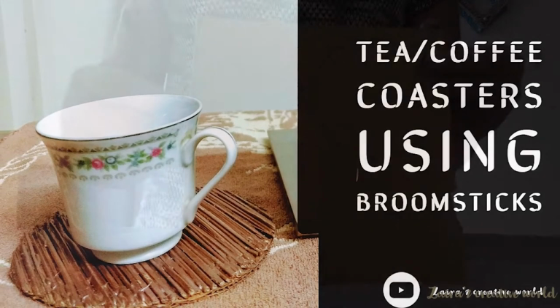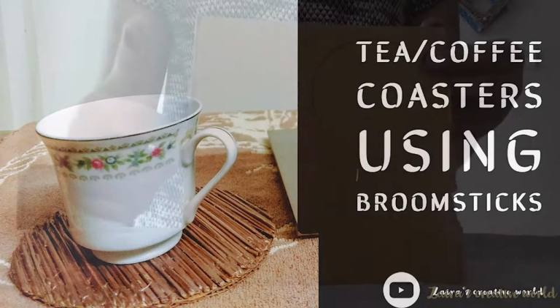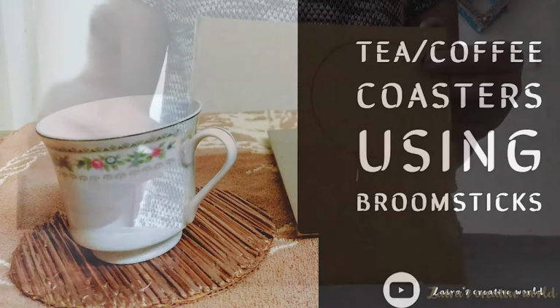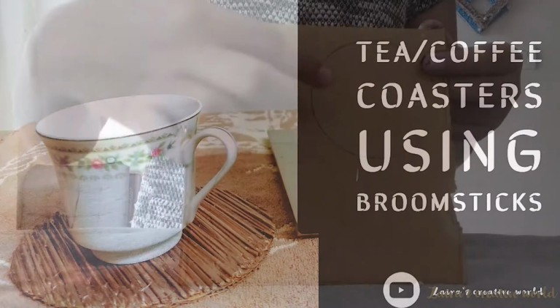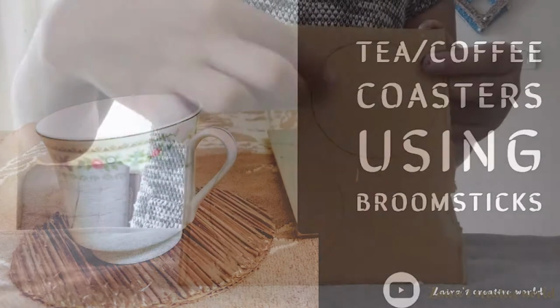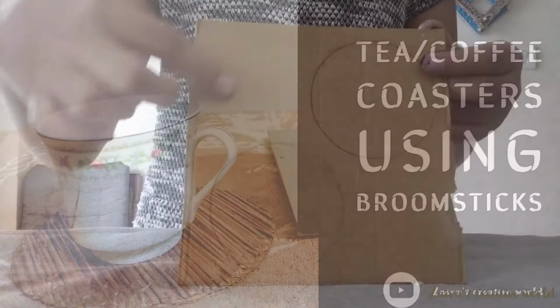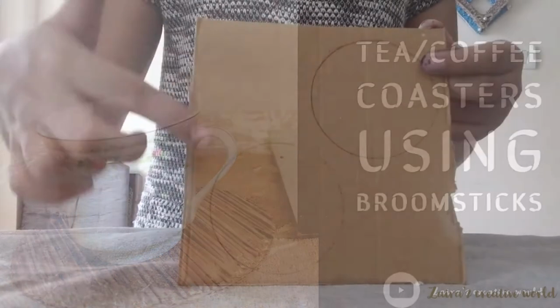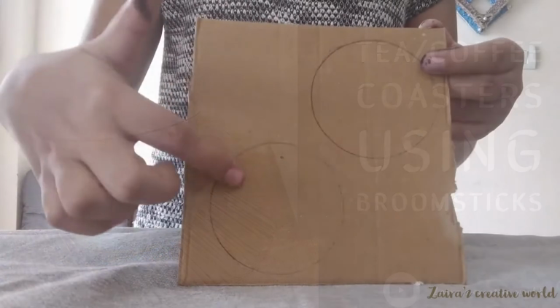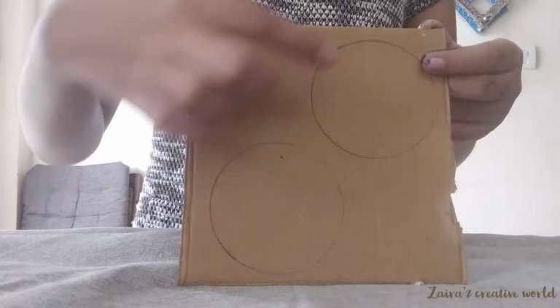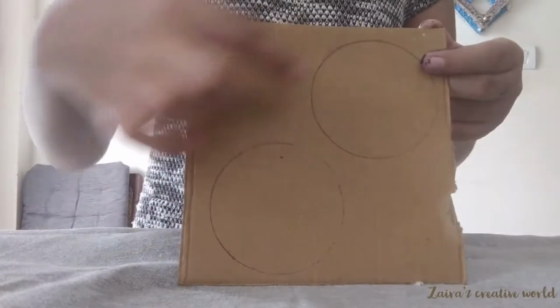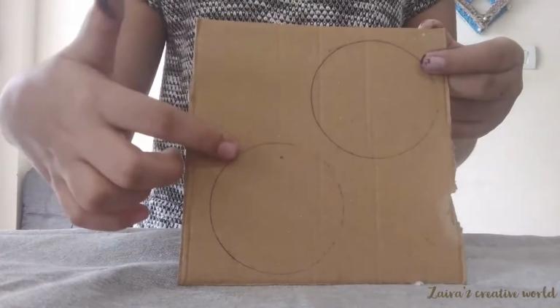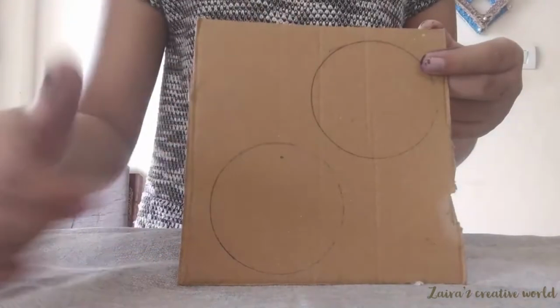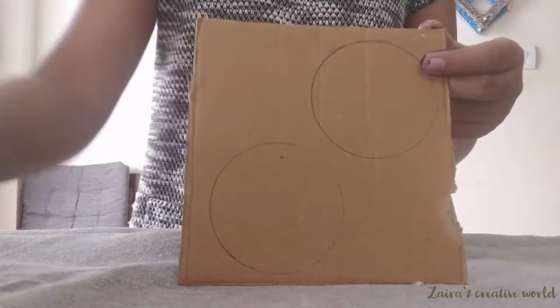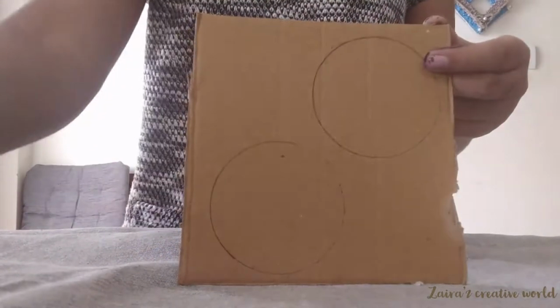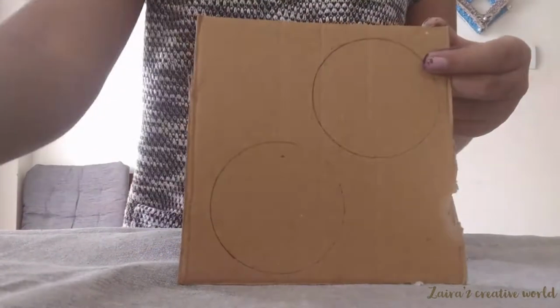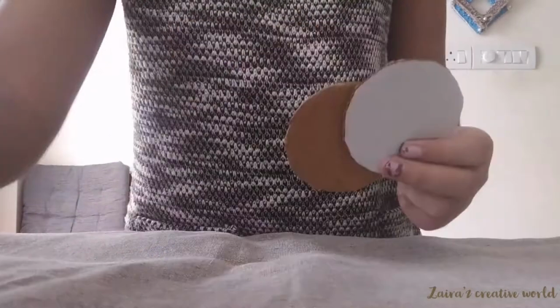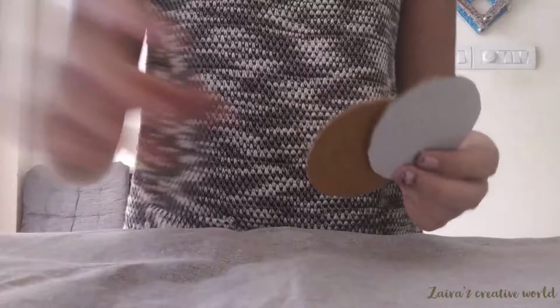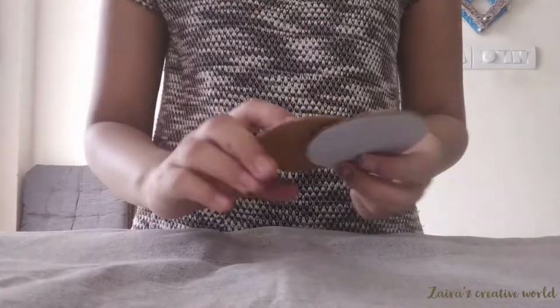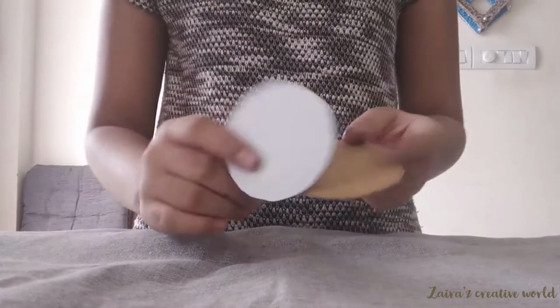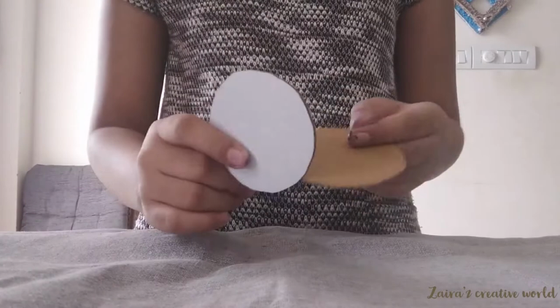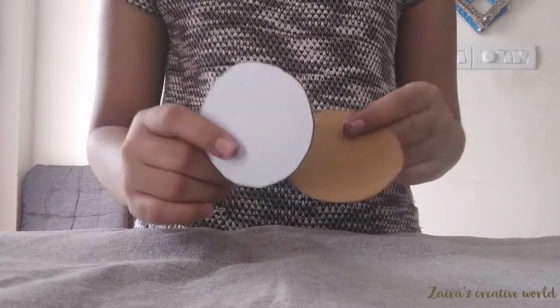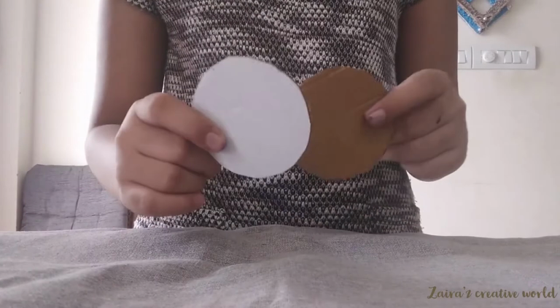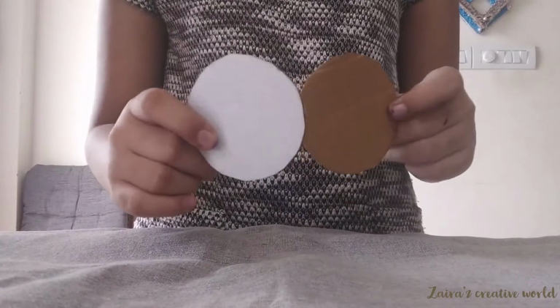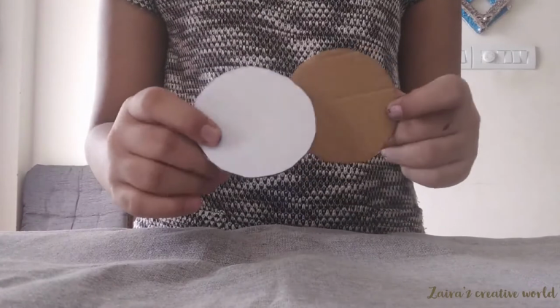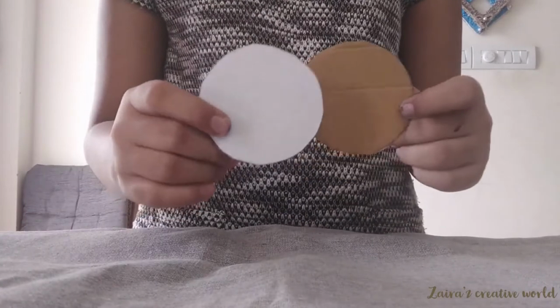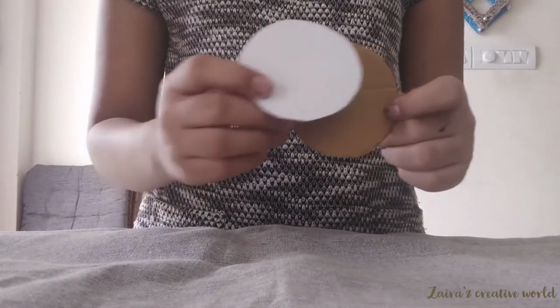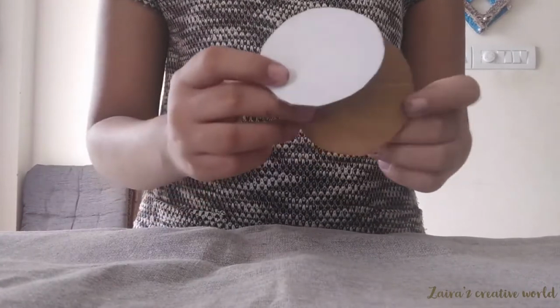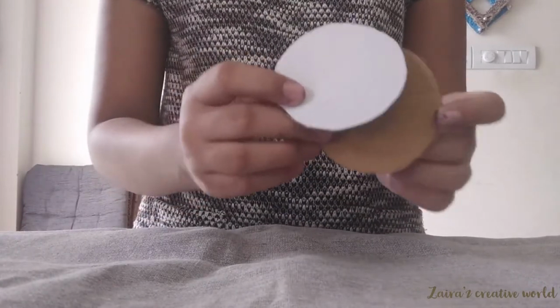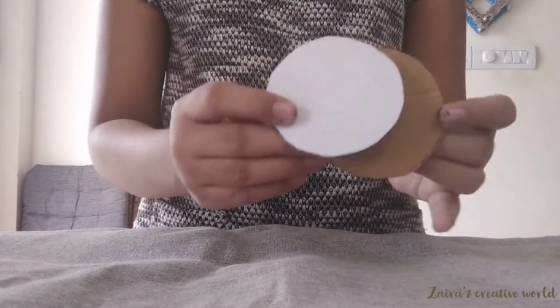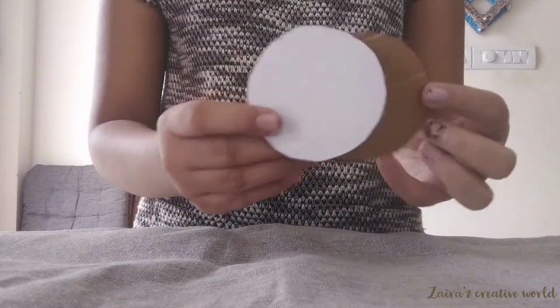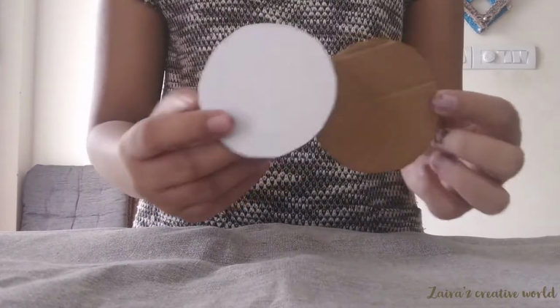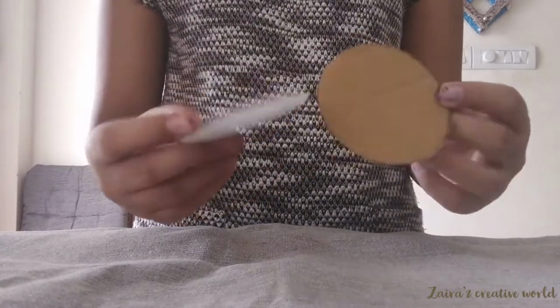Use the cardboard and draw two circles in it. Cut the two circles using scissors.